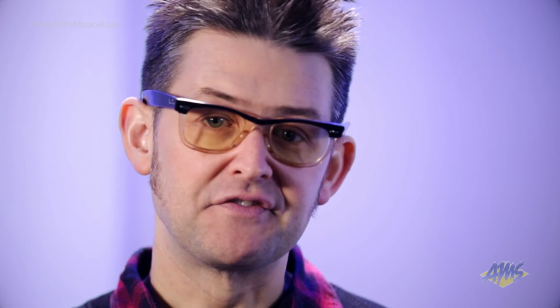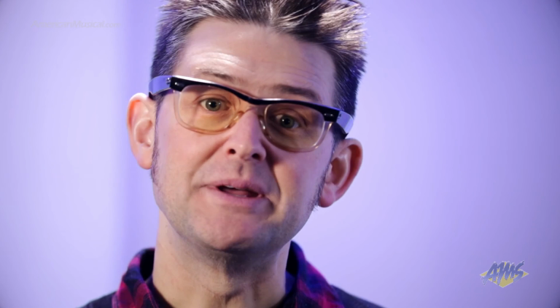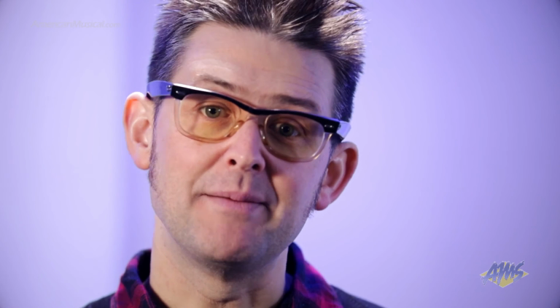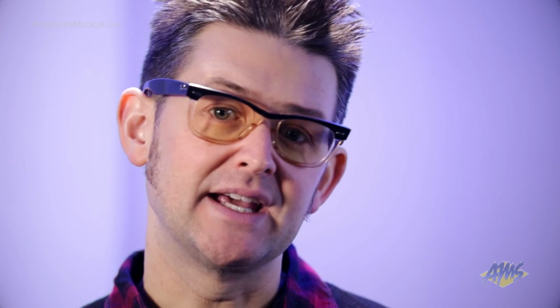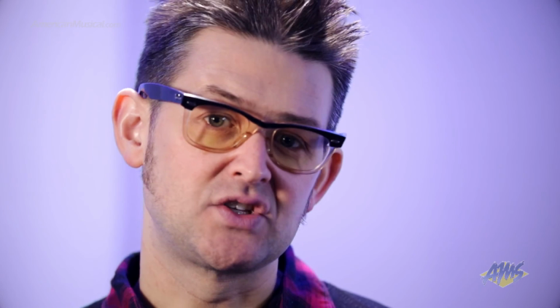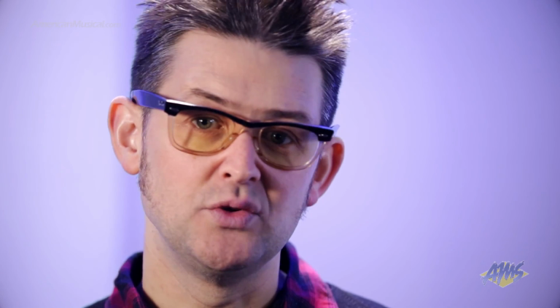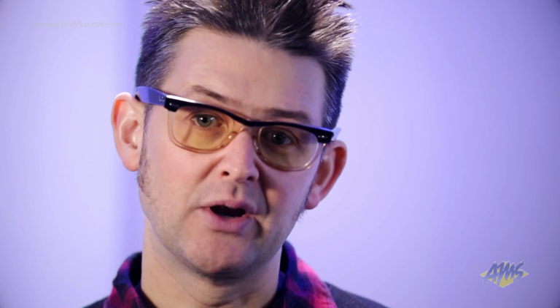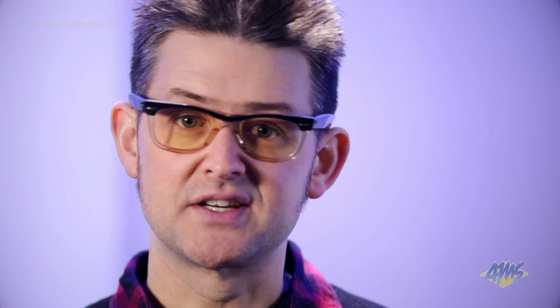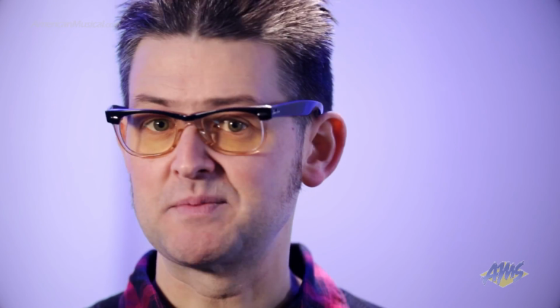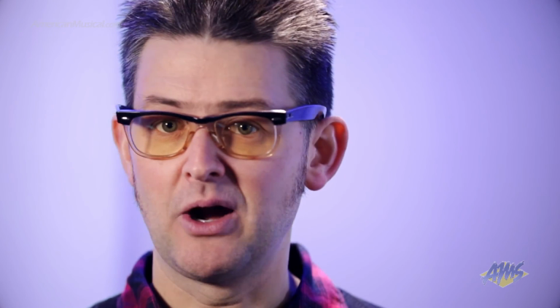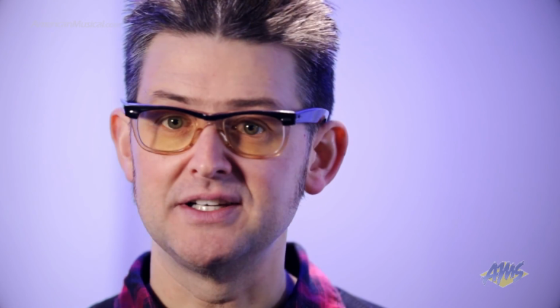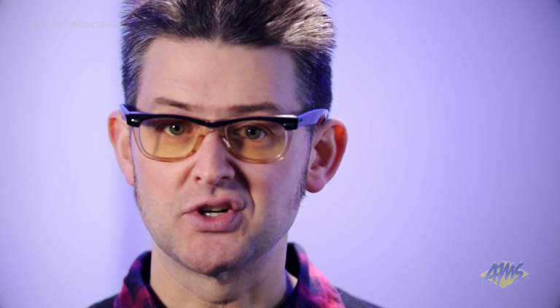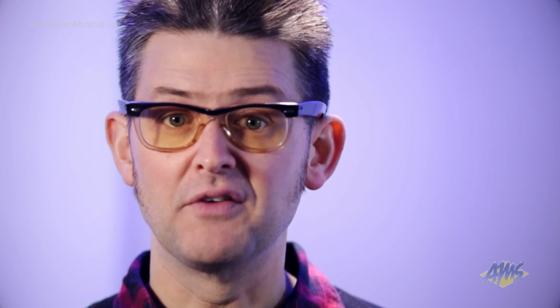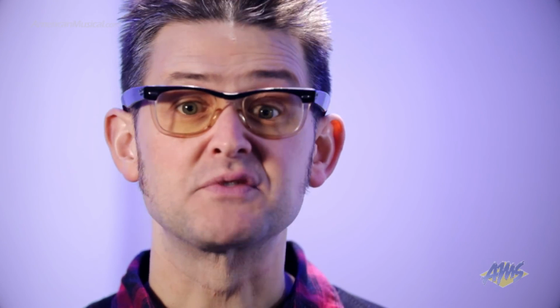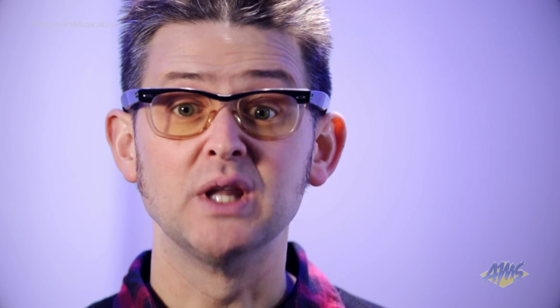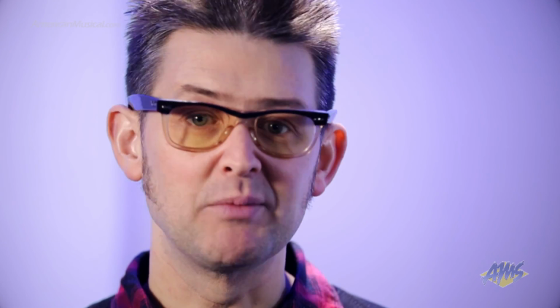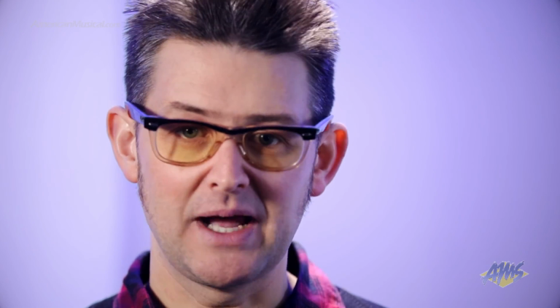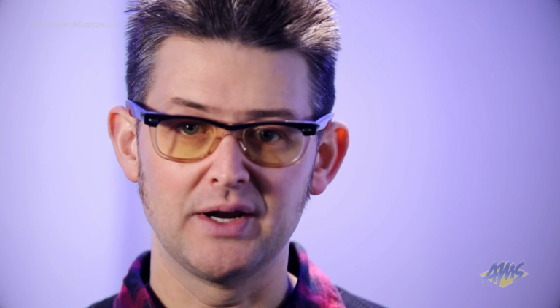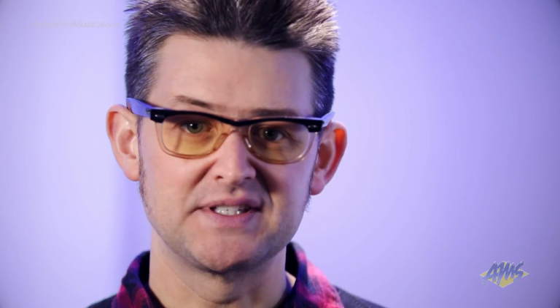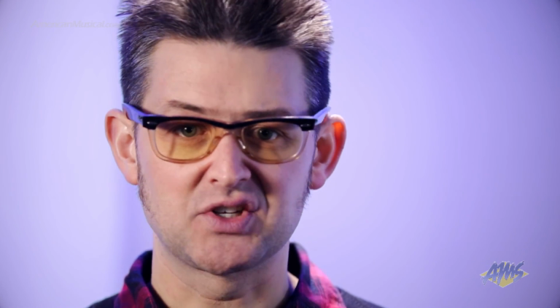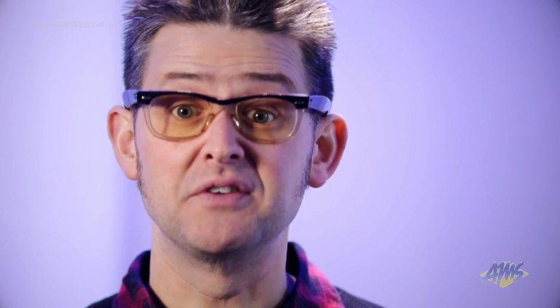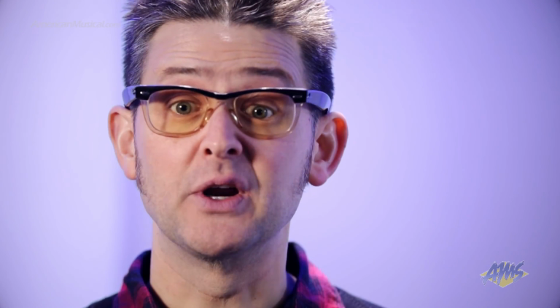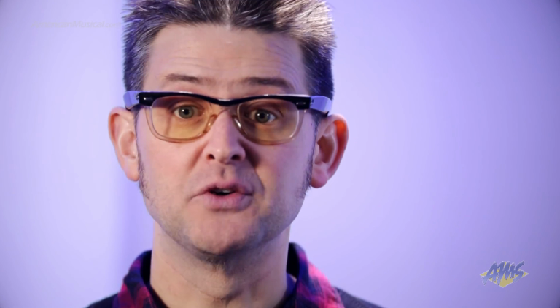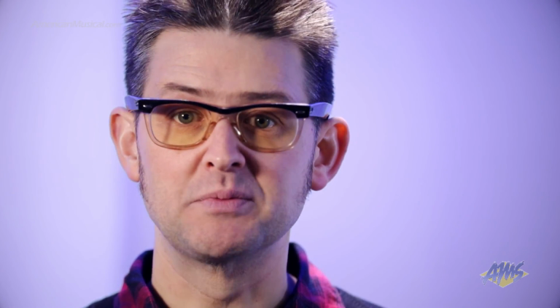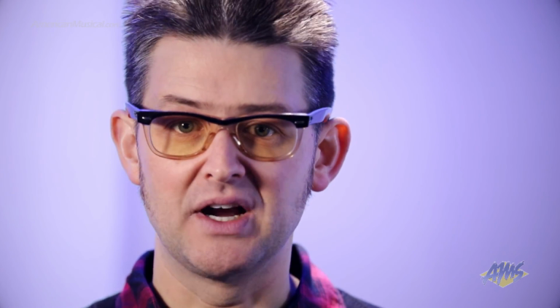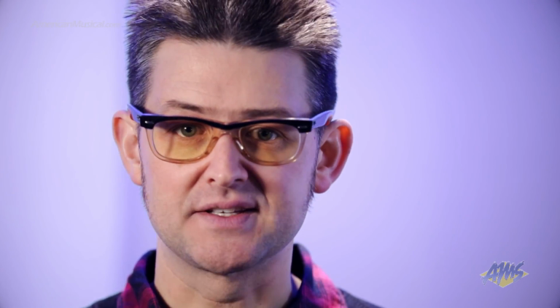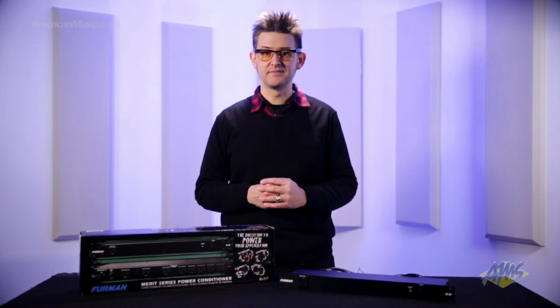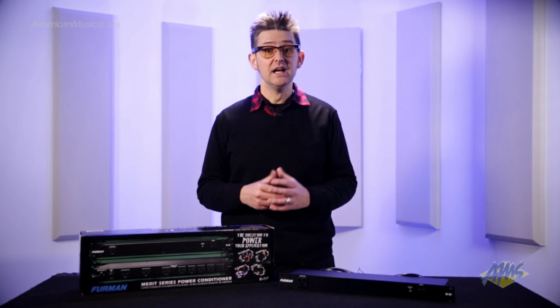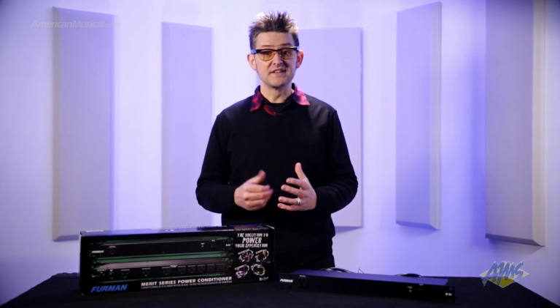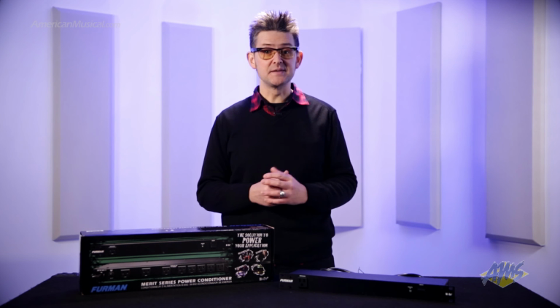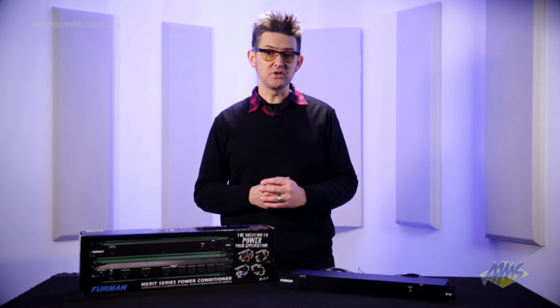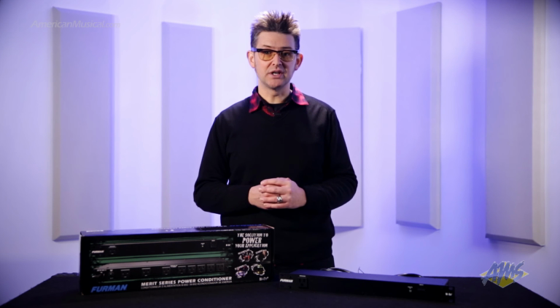The Furman M8X2 Merit Series Power Conditioner offers reliable power and protection at a very affordable price. This simple unit can work well in a wide variety of audio situations.